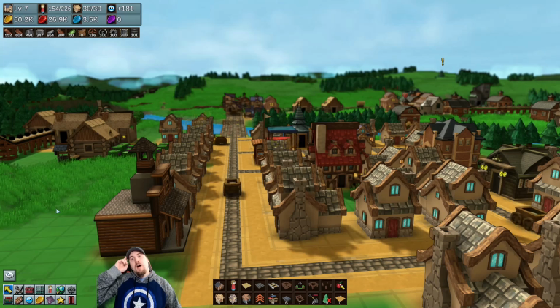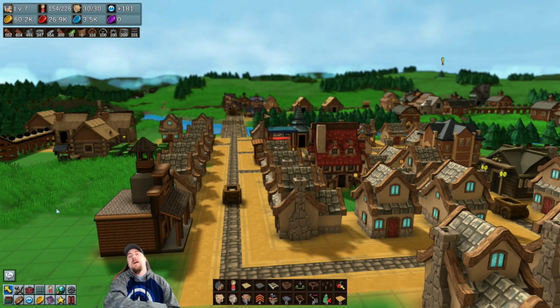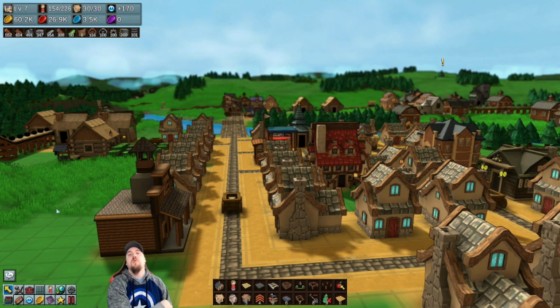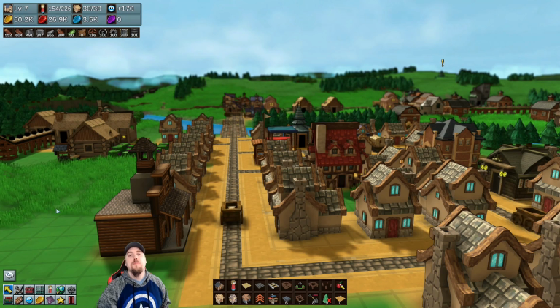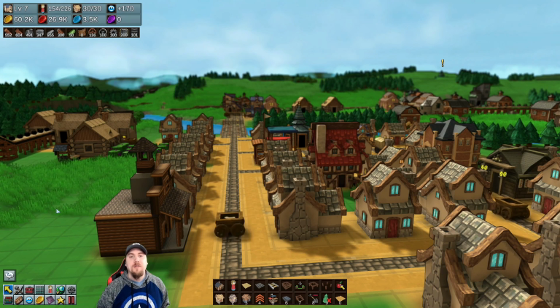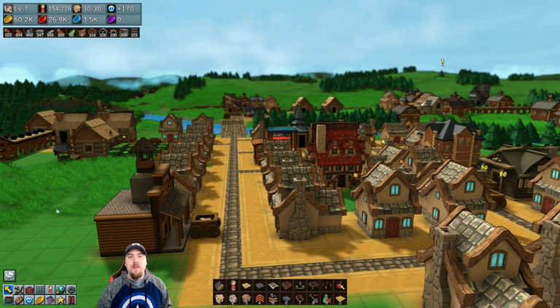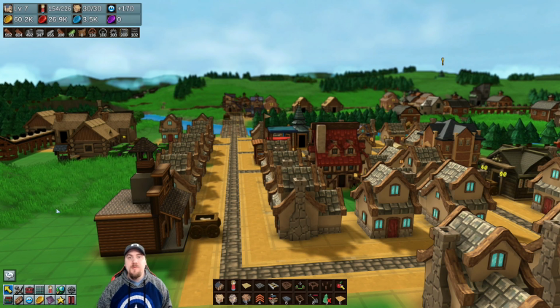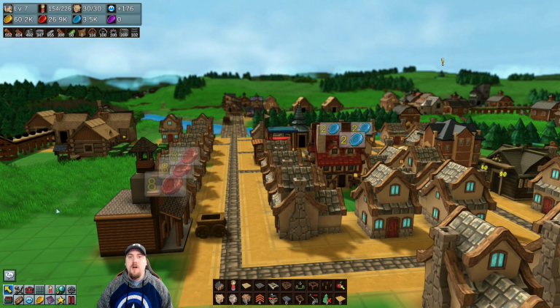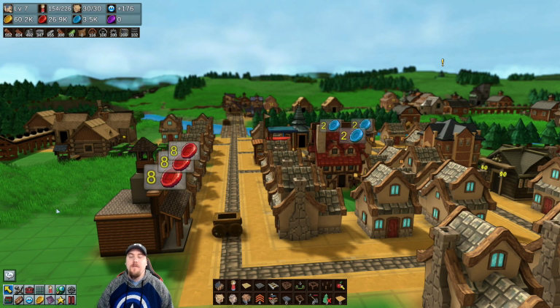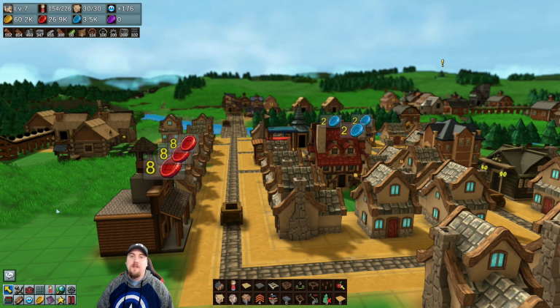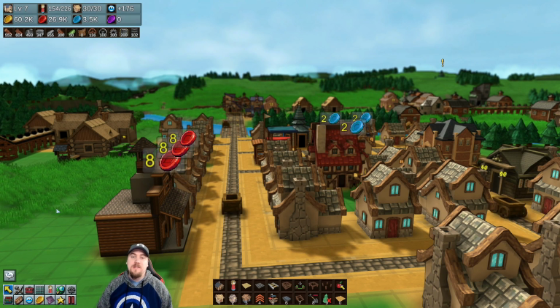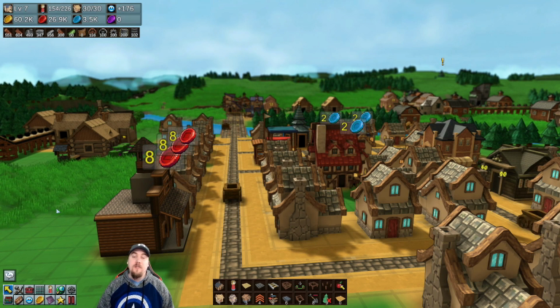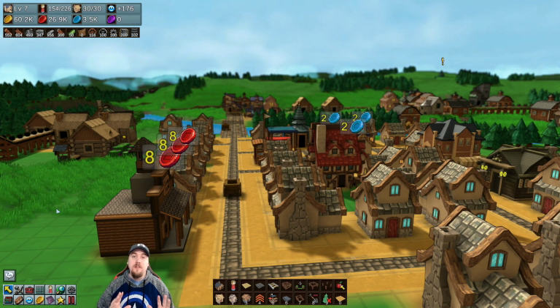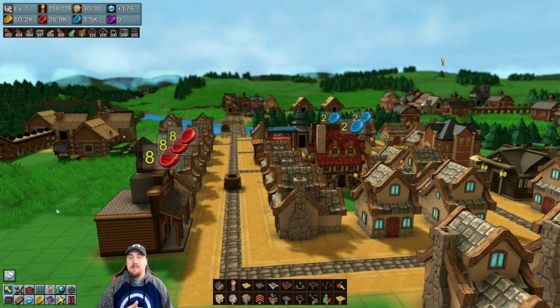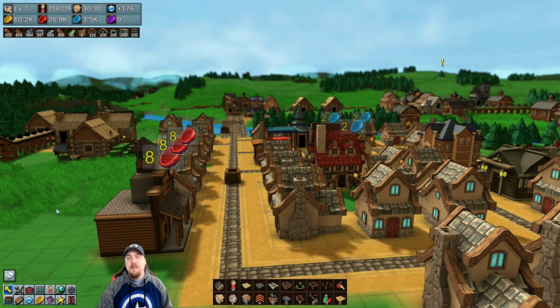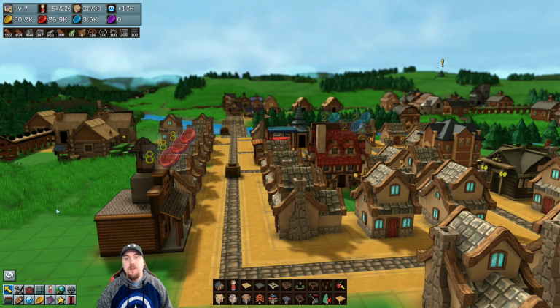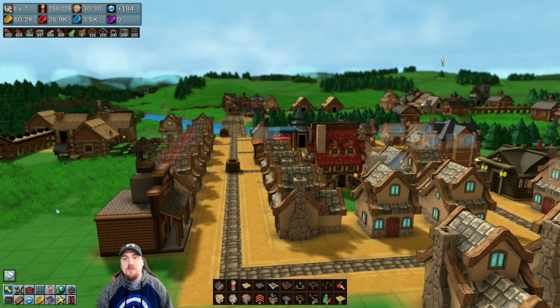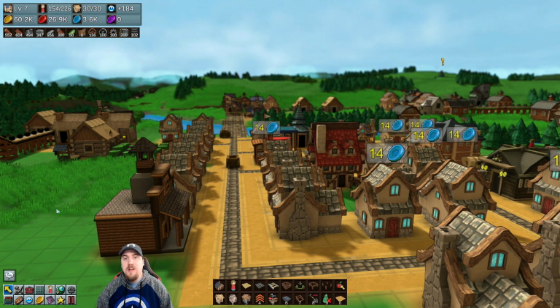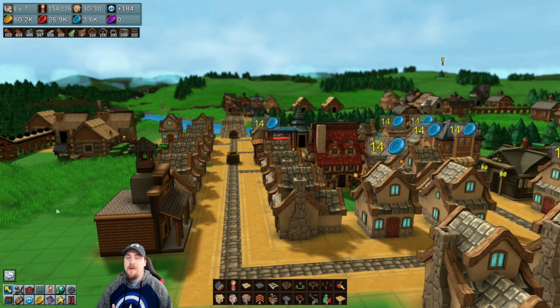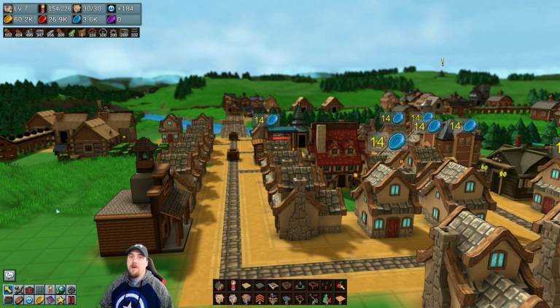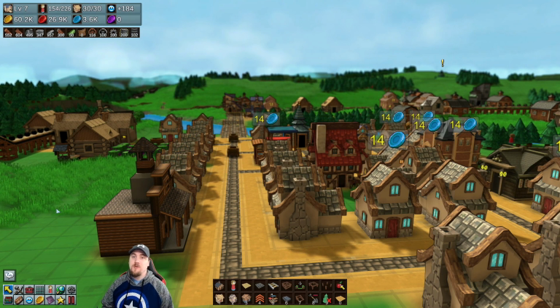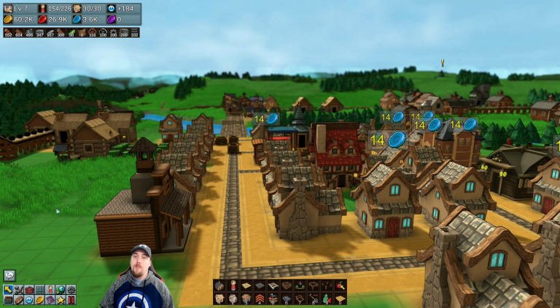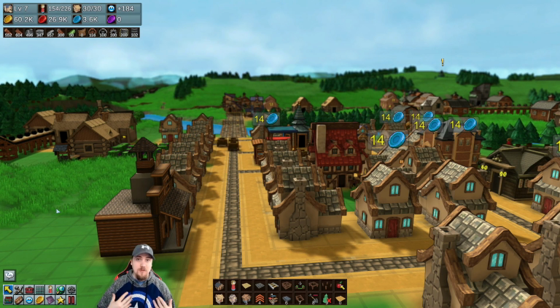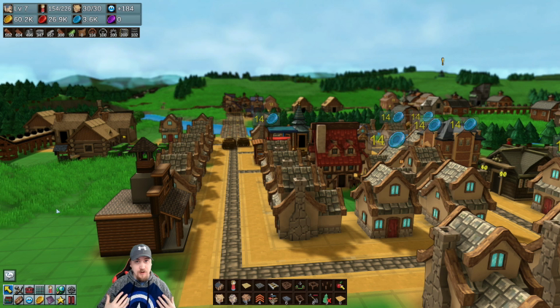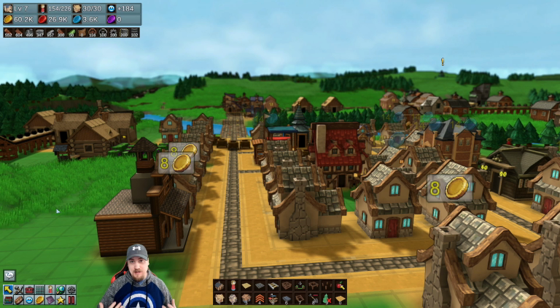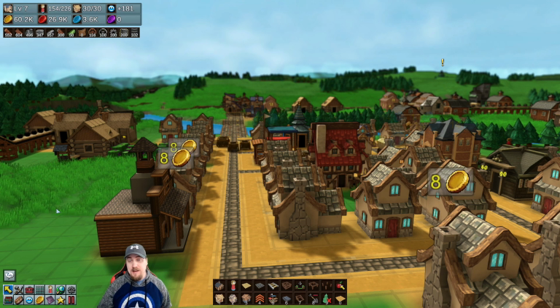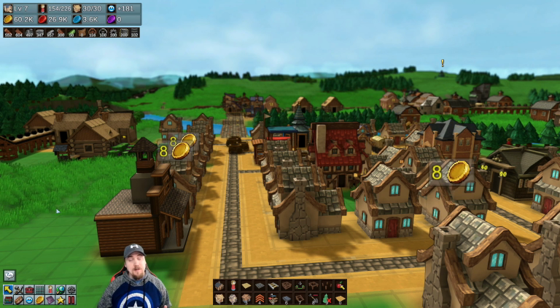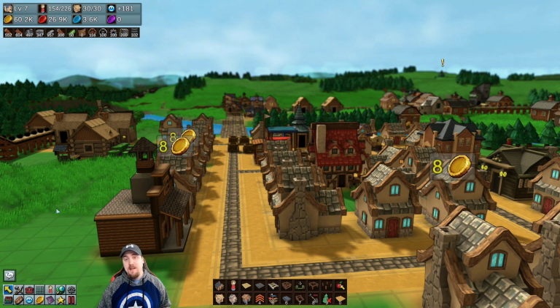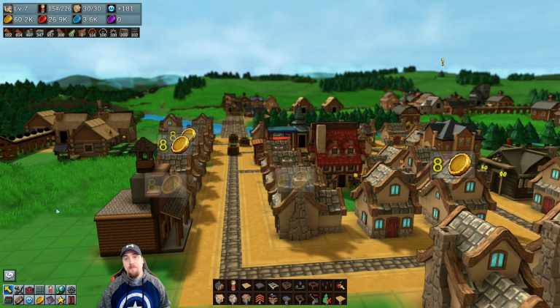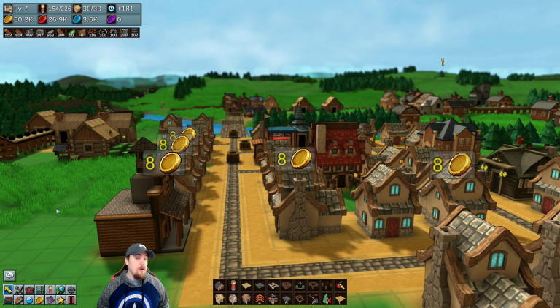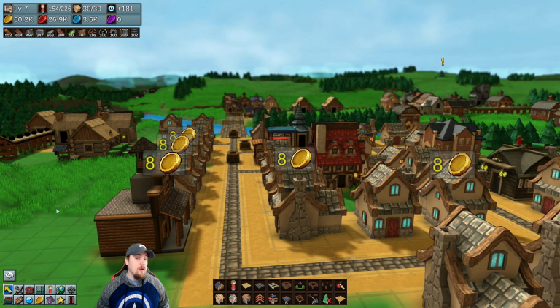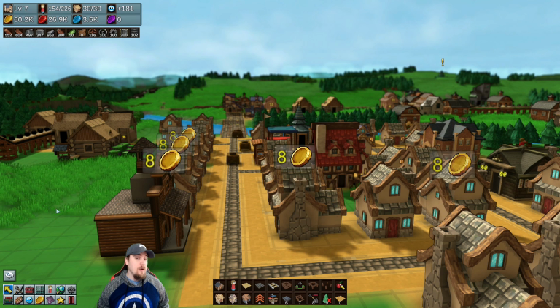Hi guys, welcome back to another episode of Factory Town. The last time I left you guys, we got mana pipes going because we realized we needed them. I didn't have them going anywhere.